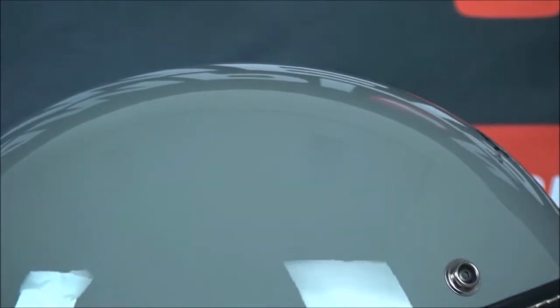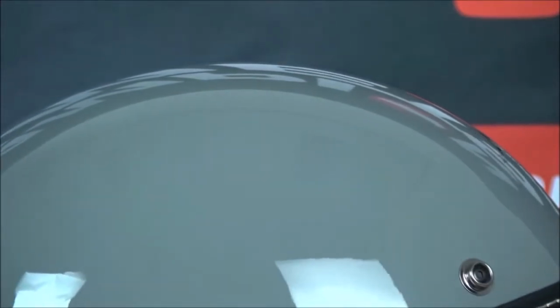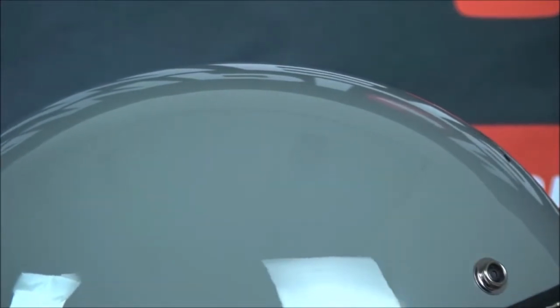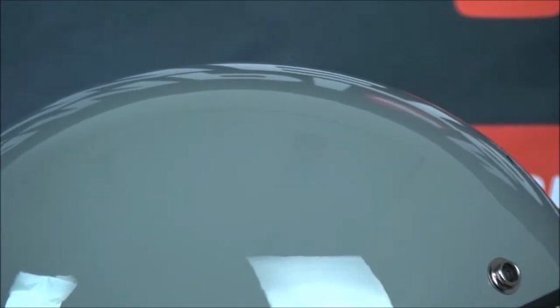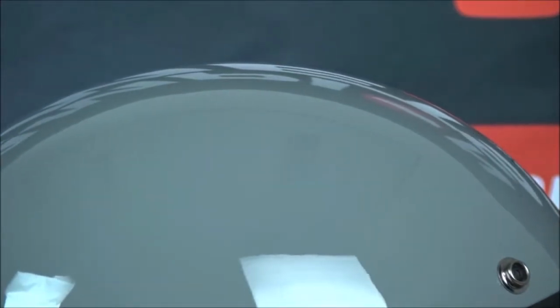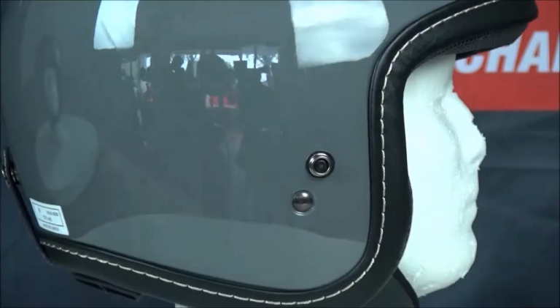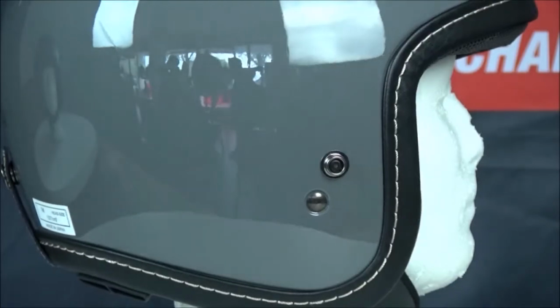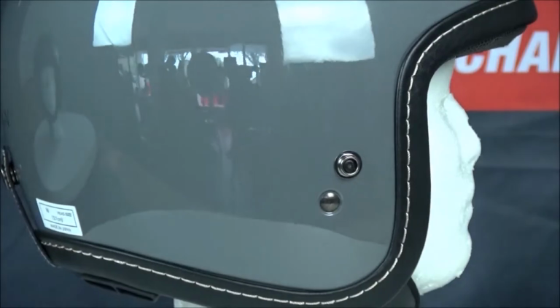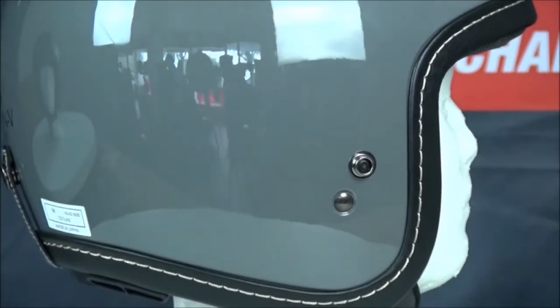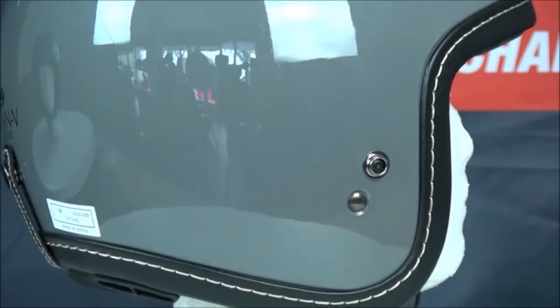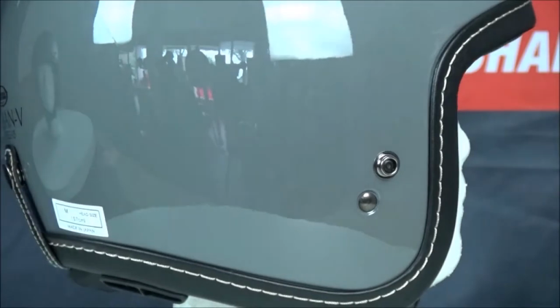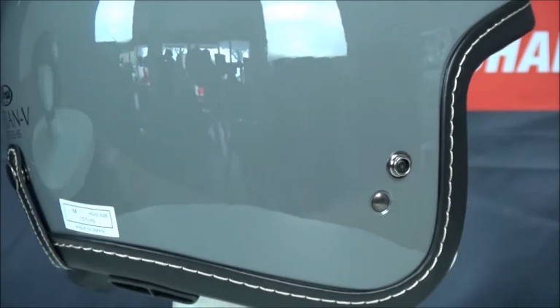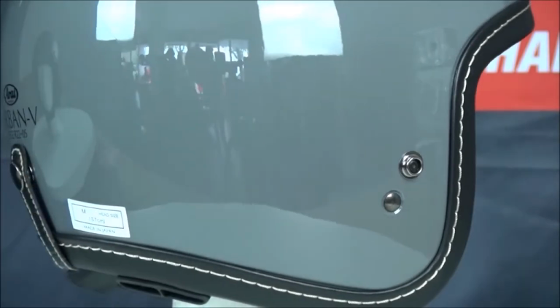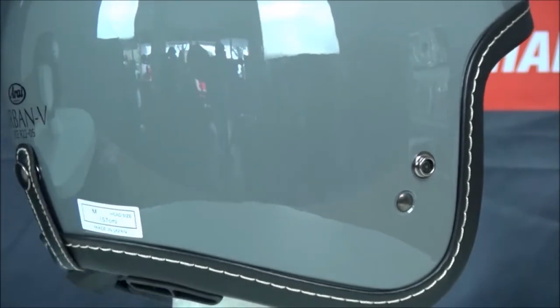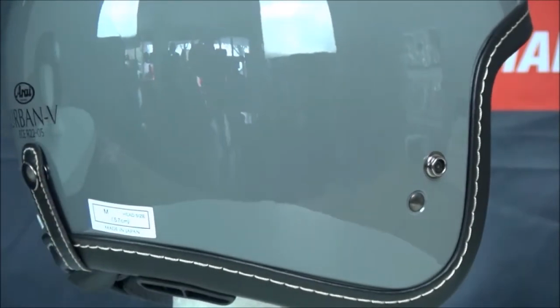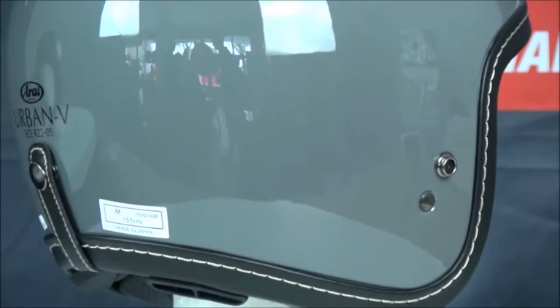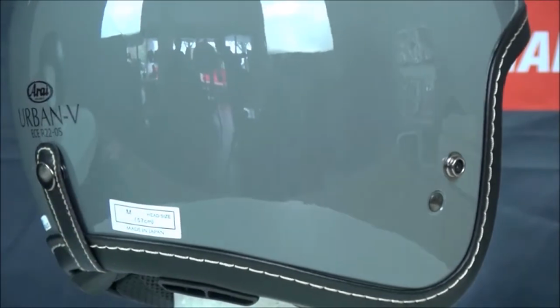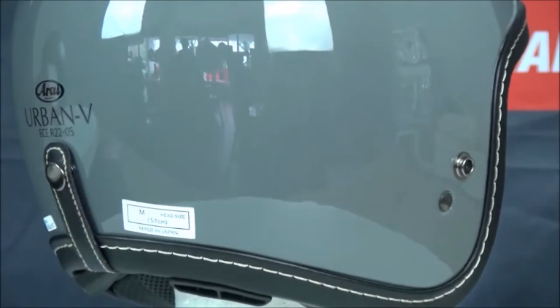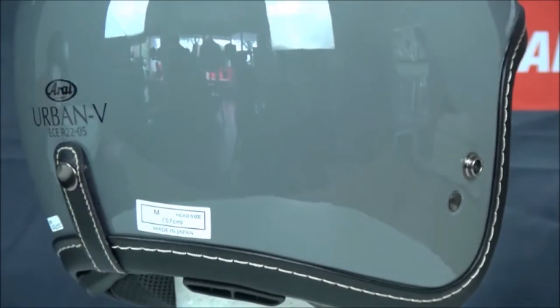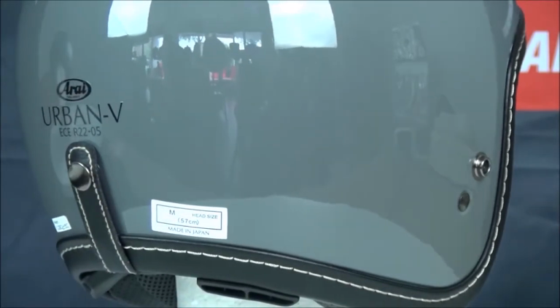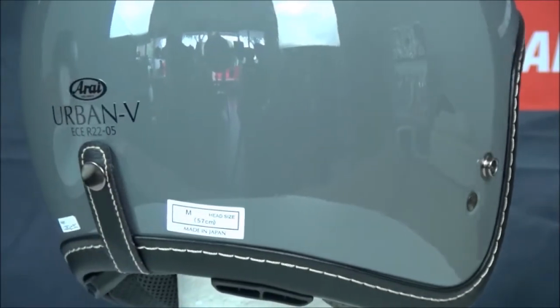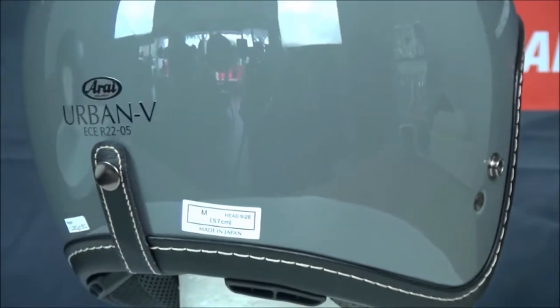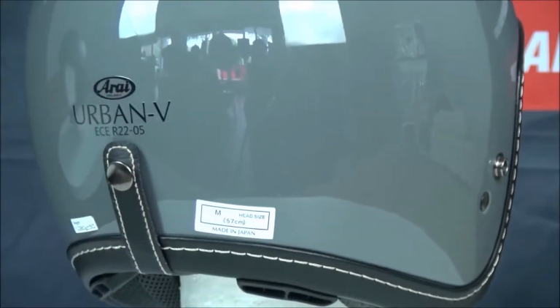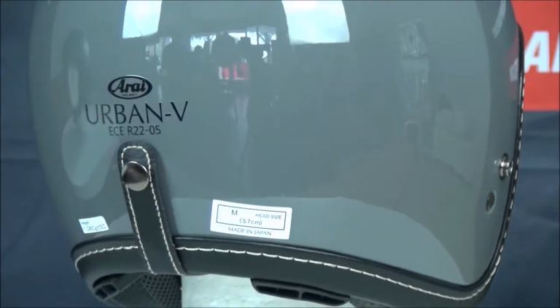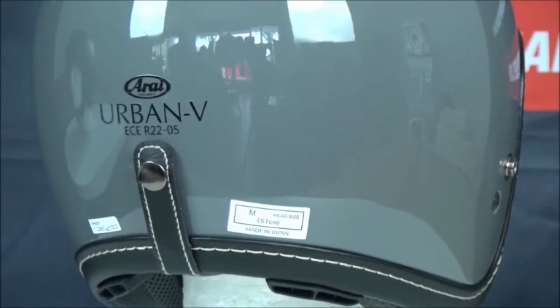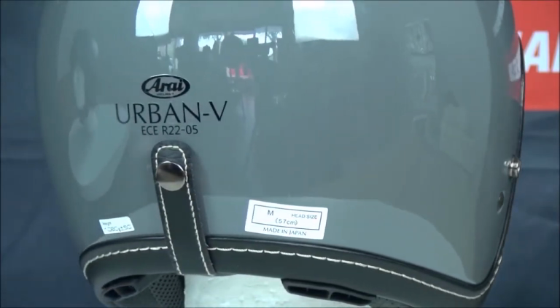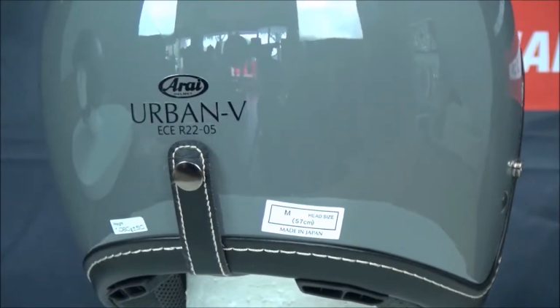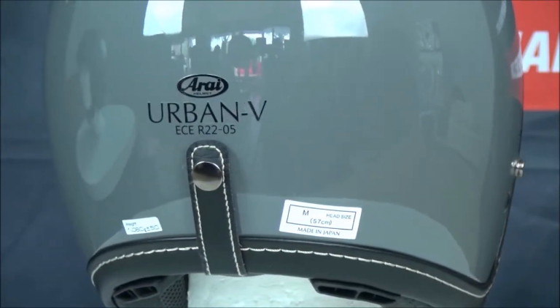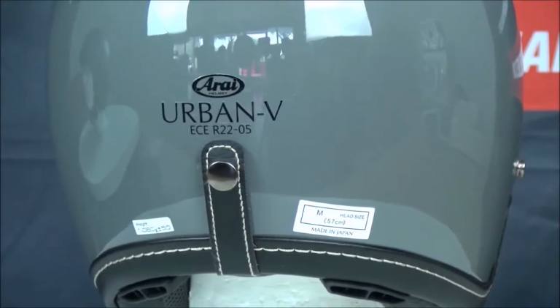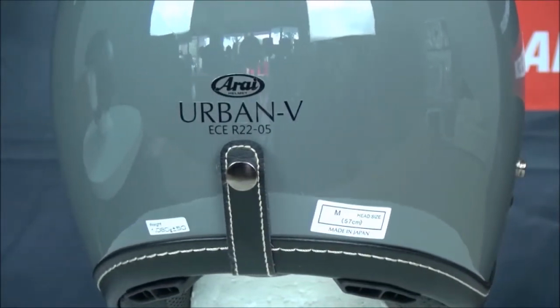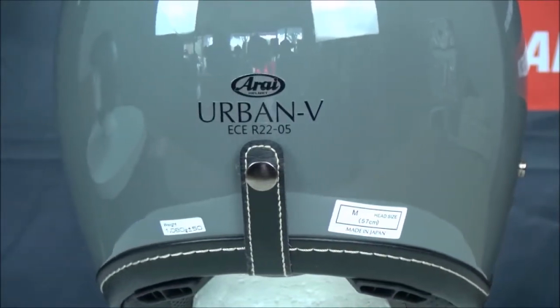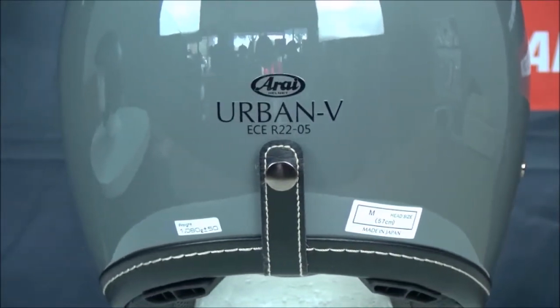For ventilation, the Urban V has hidden vents in the forehead, pulling air around the helmet and out two exhausts in the back.